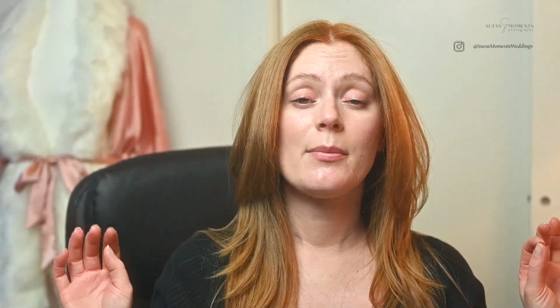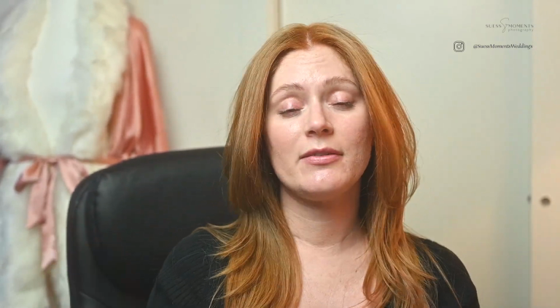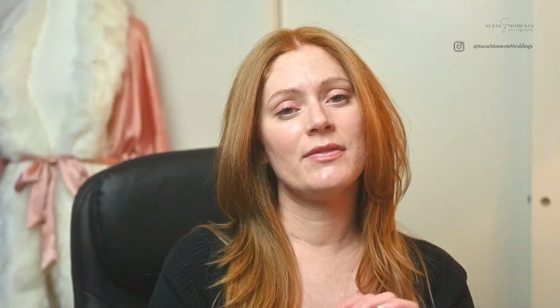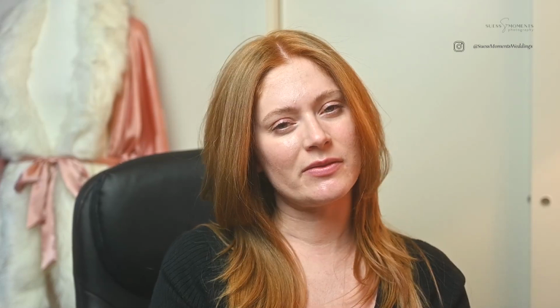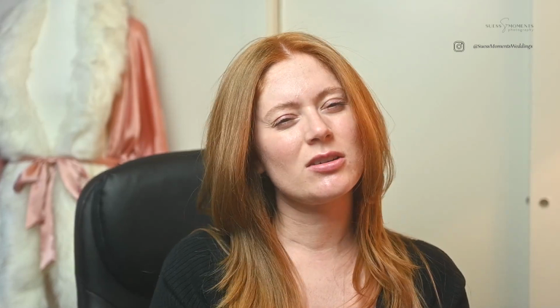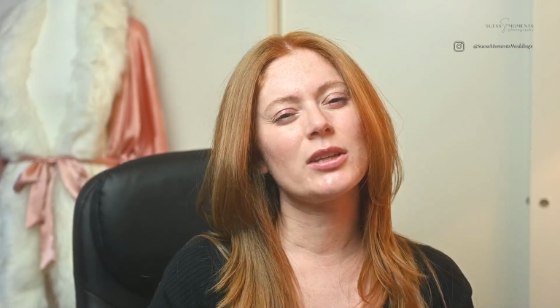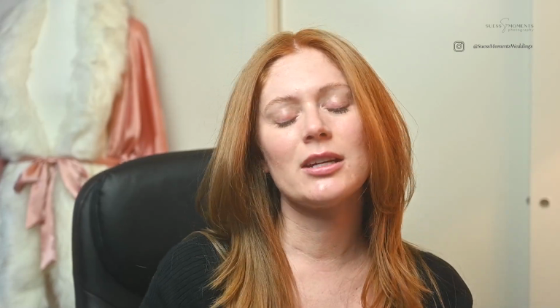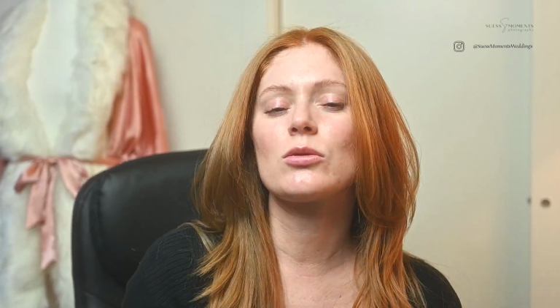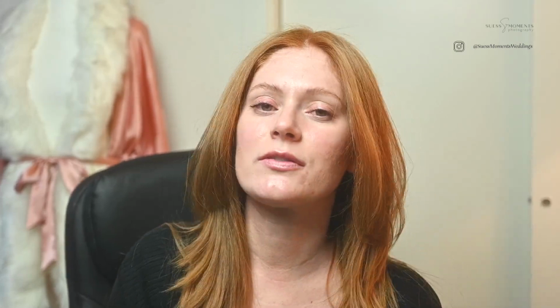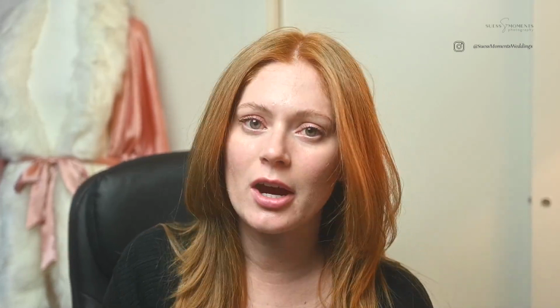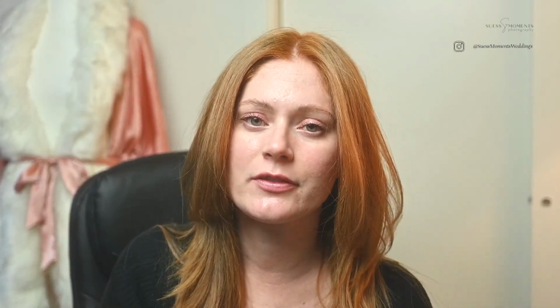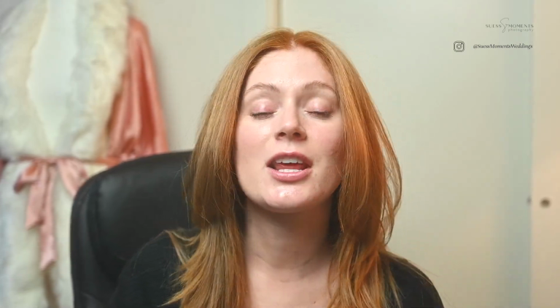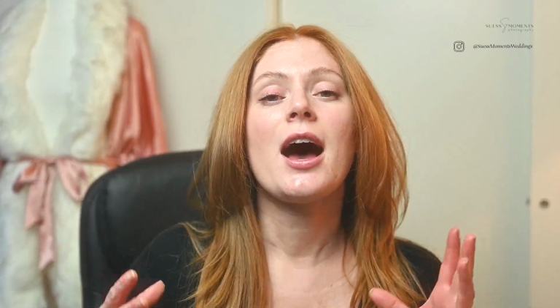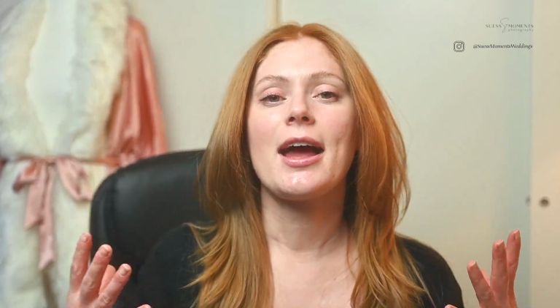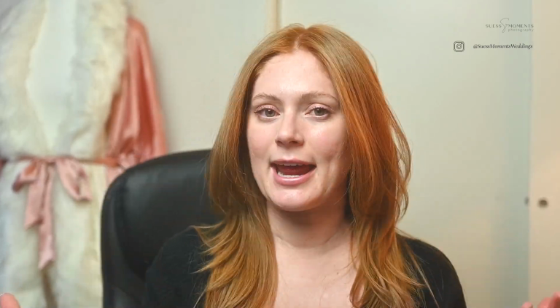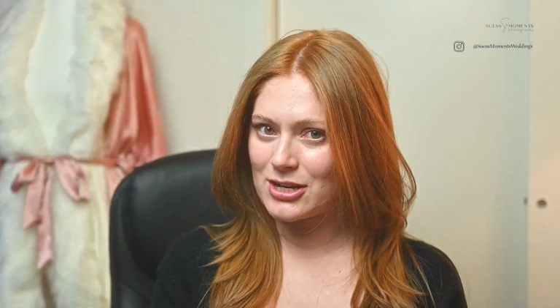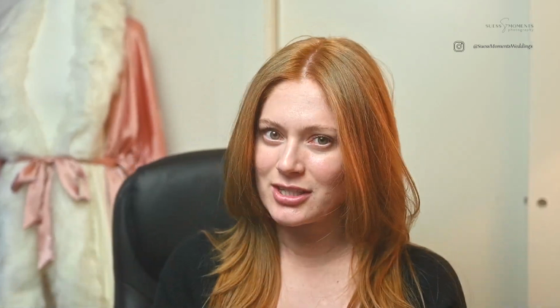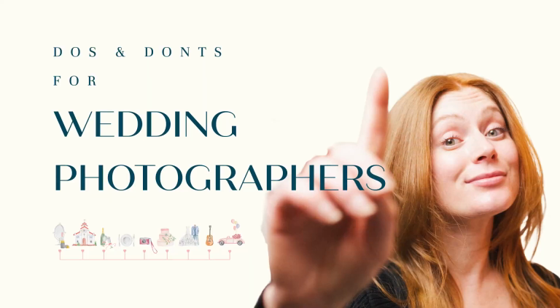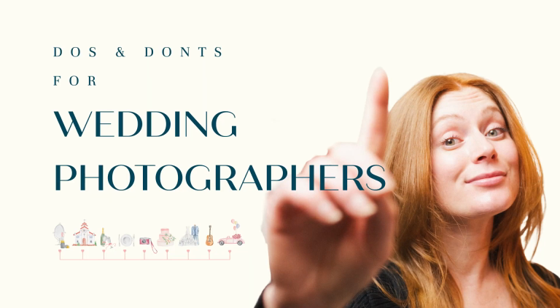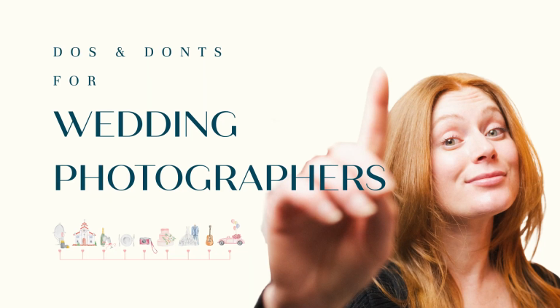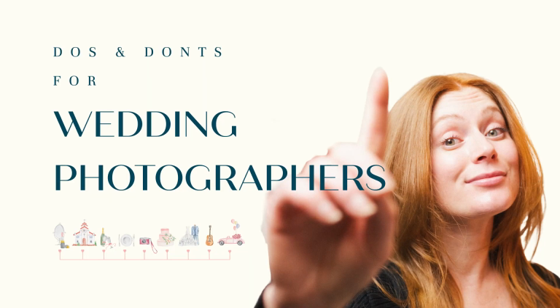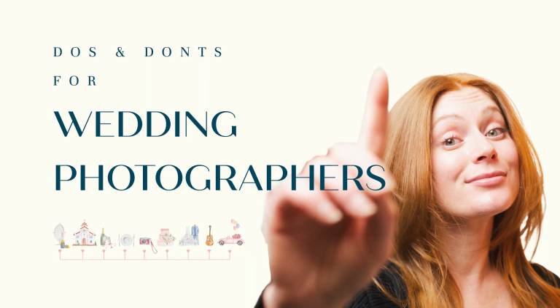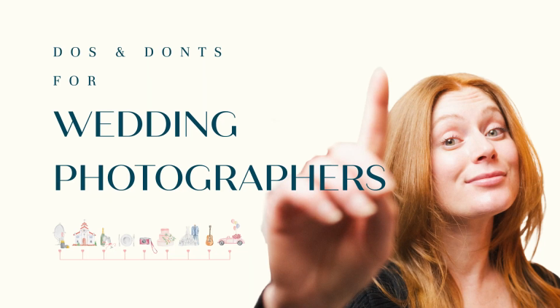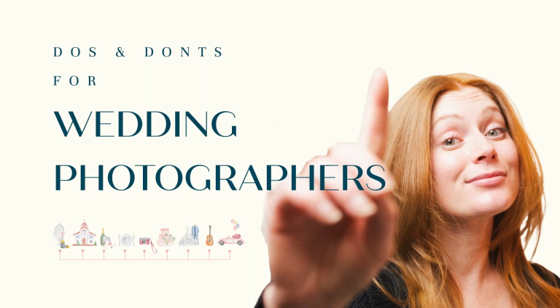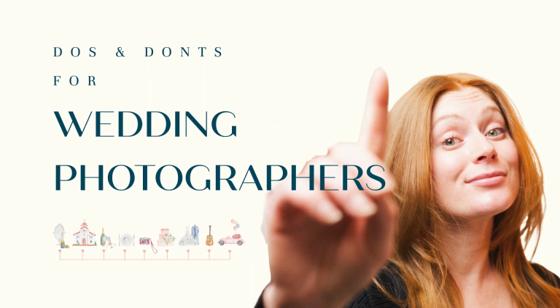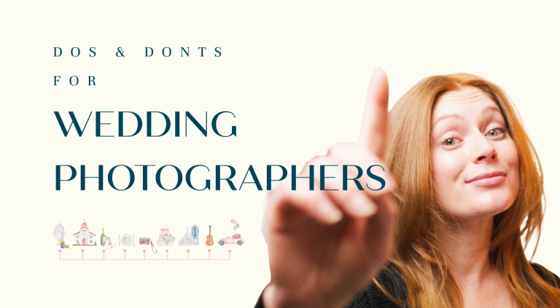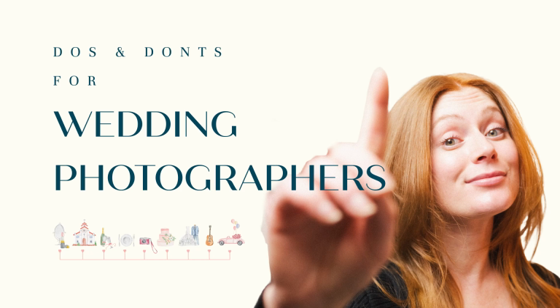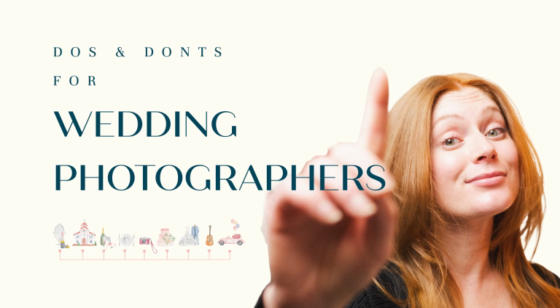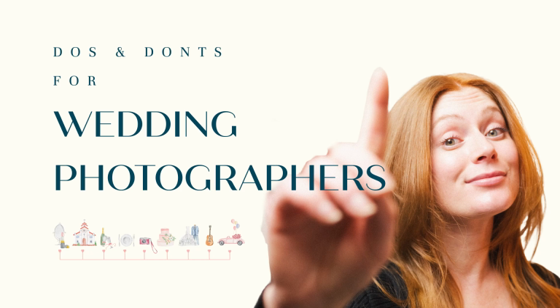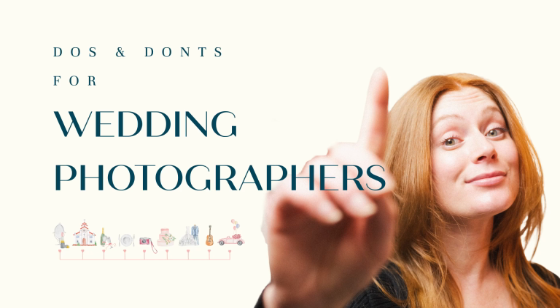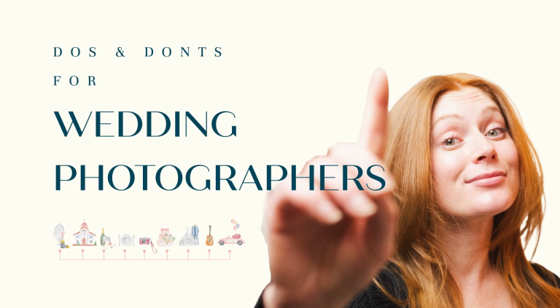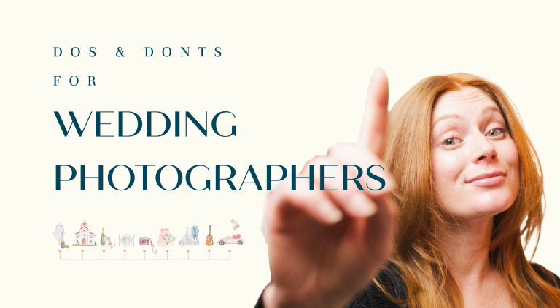This video is really geared towards photographers and as you can tell from the title, it's about Do's and Don'ts for Wedding Photography.